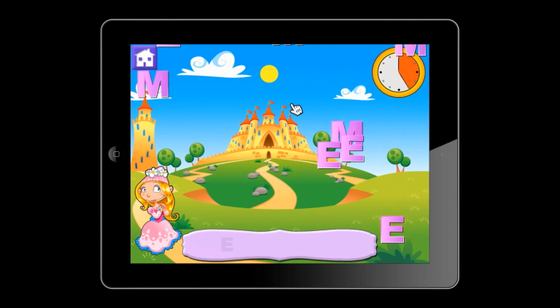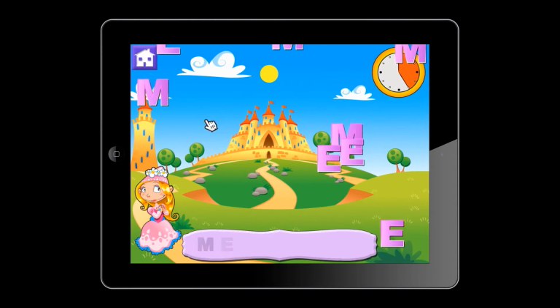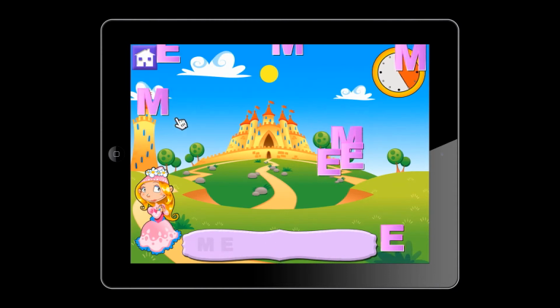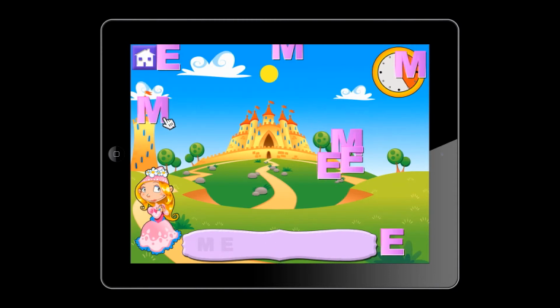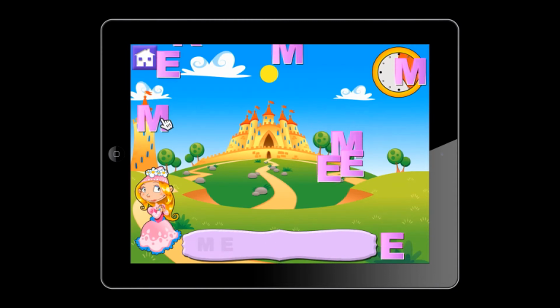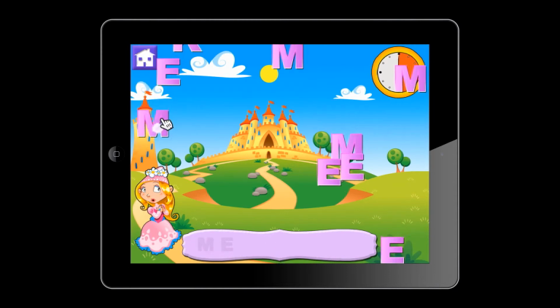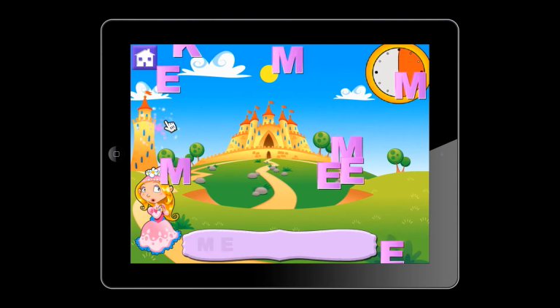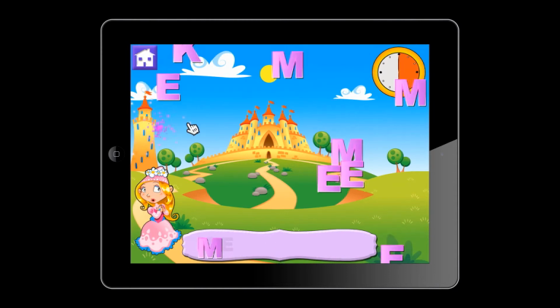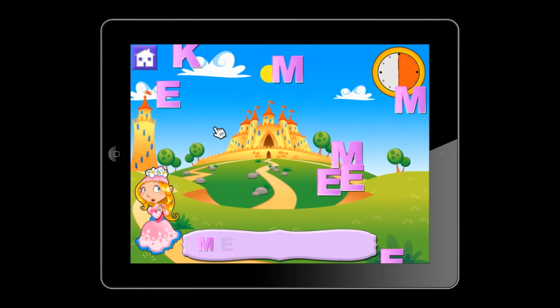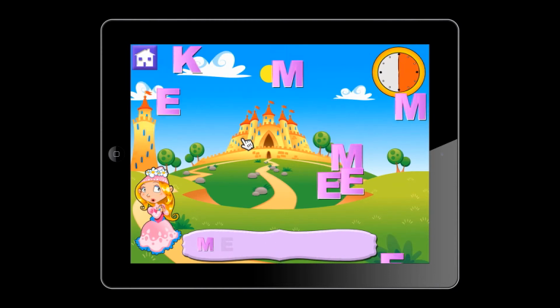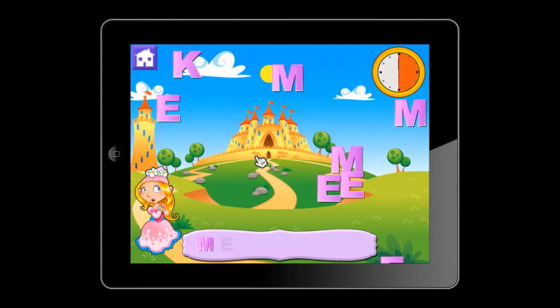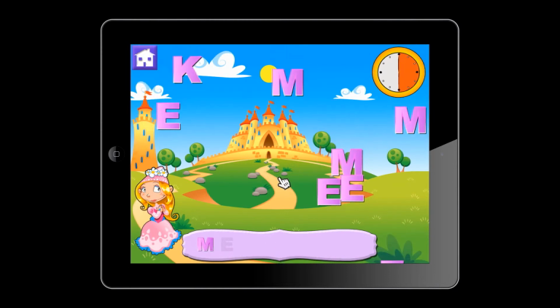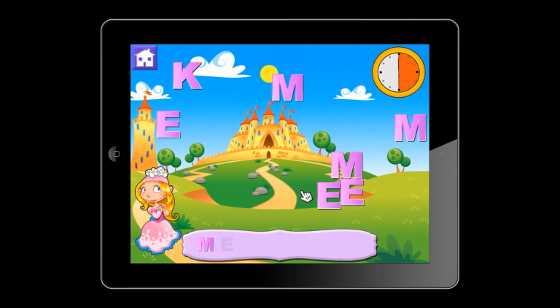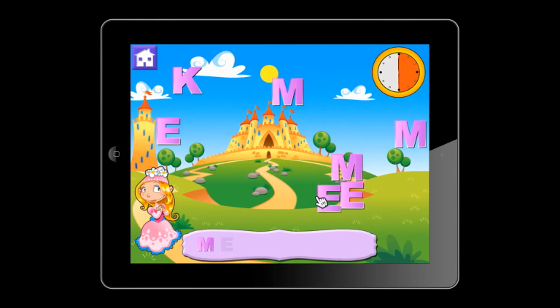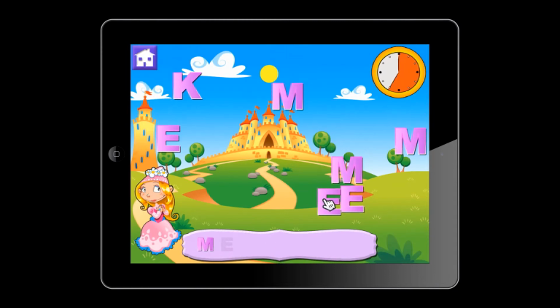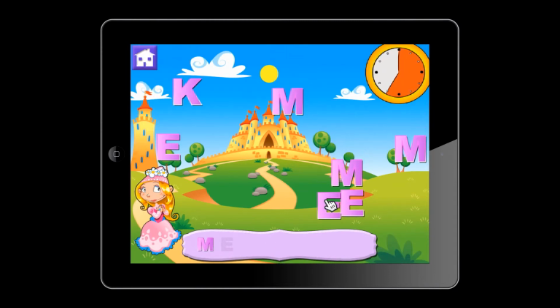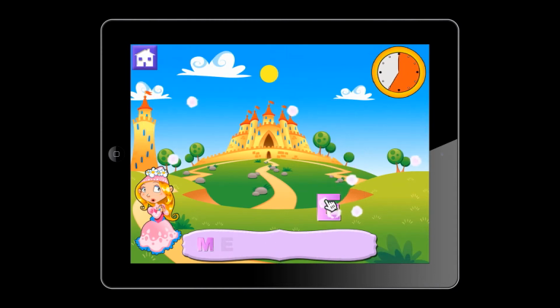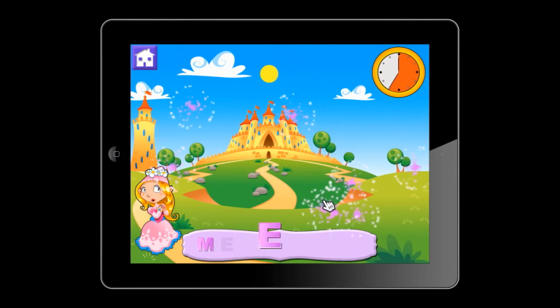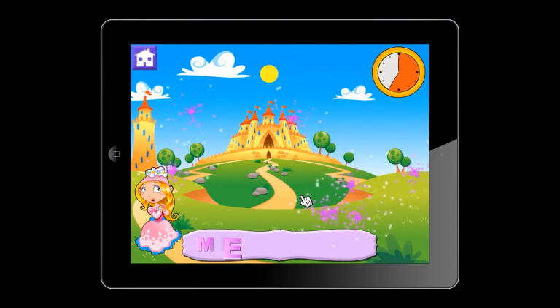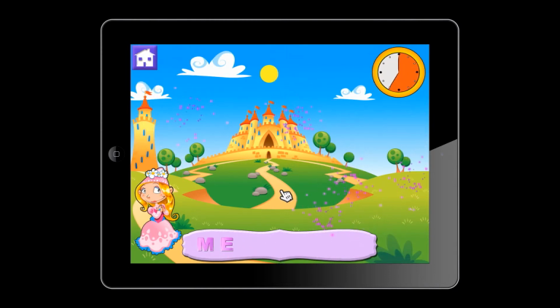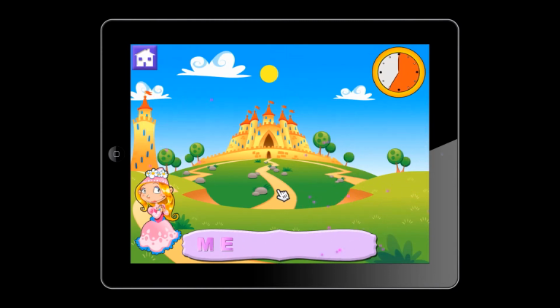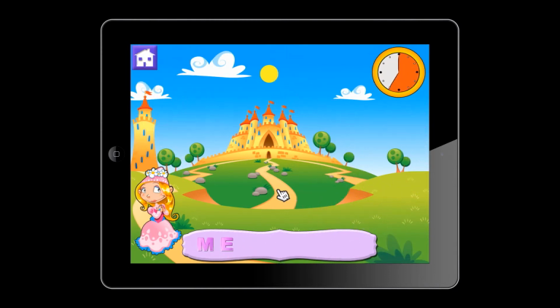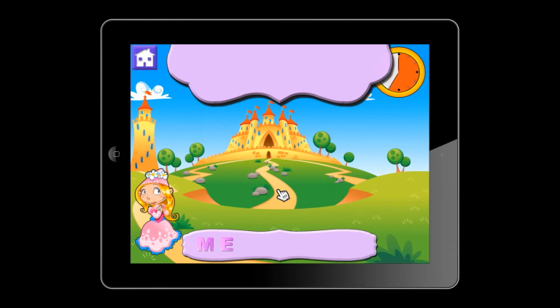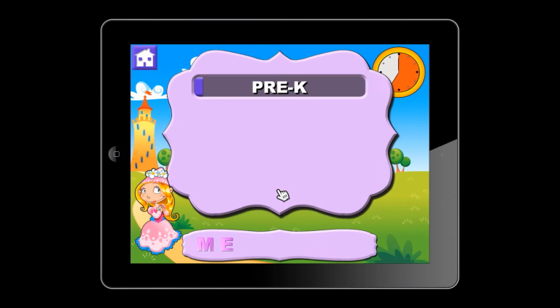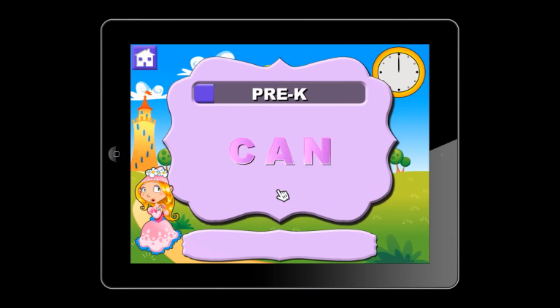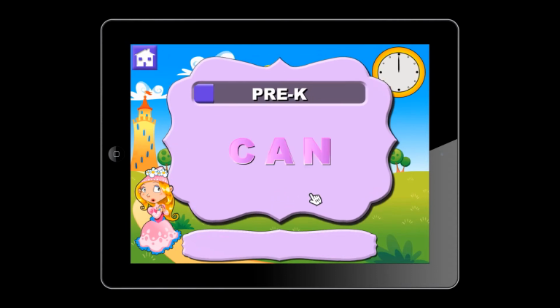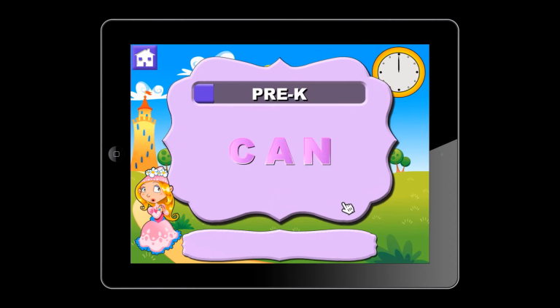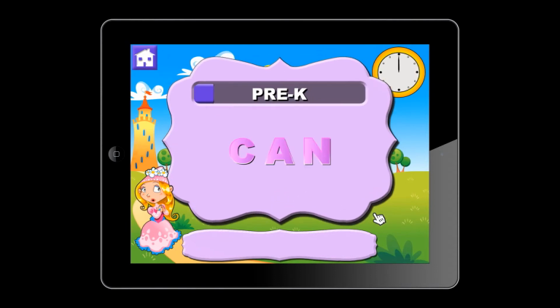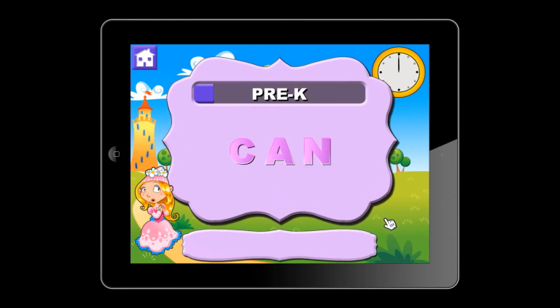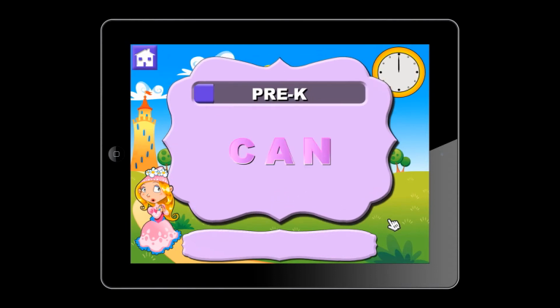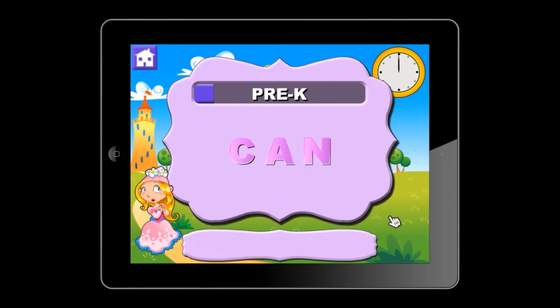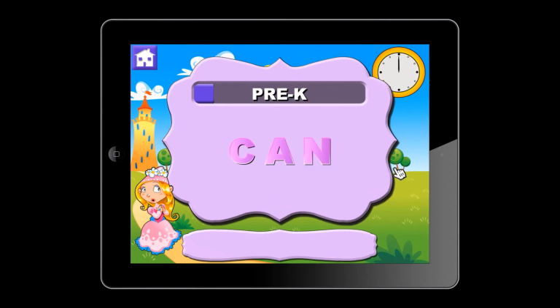As the grade level increases, the letters and the timer speed up to make the game more challenging for older kids.